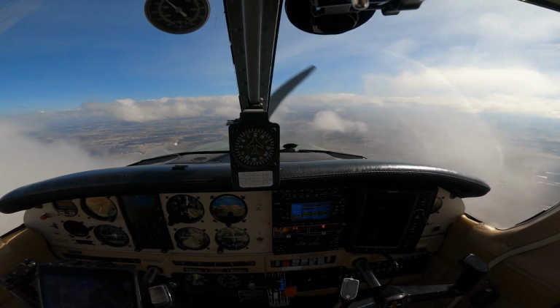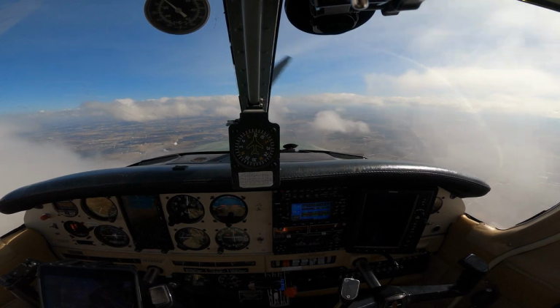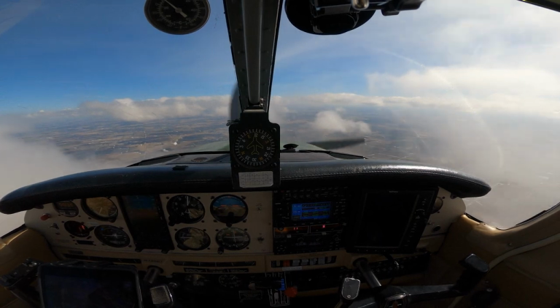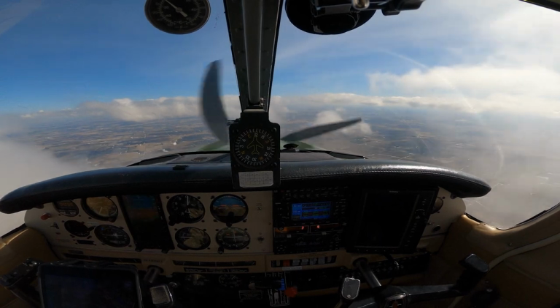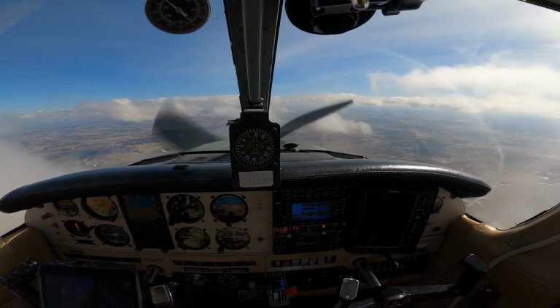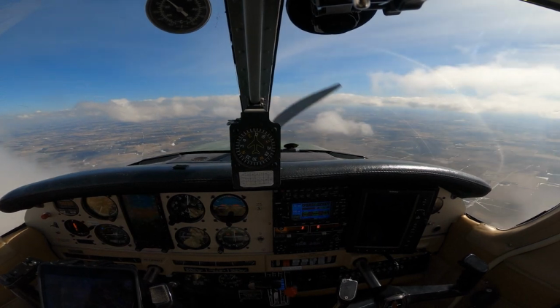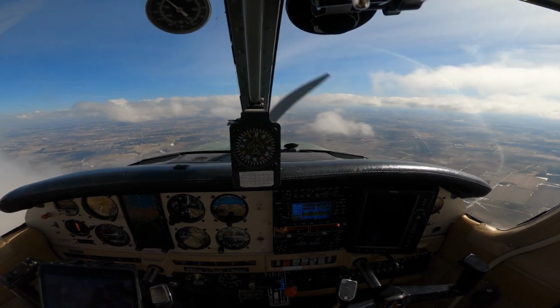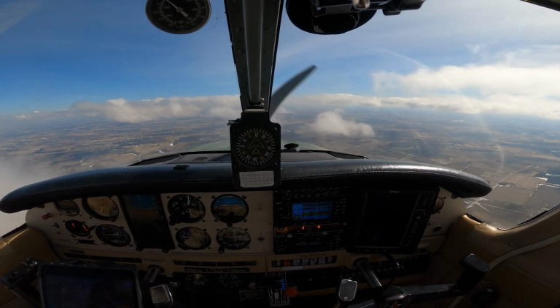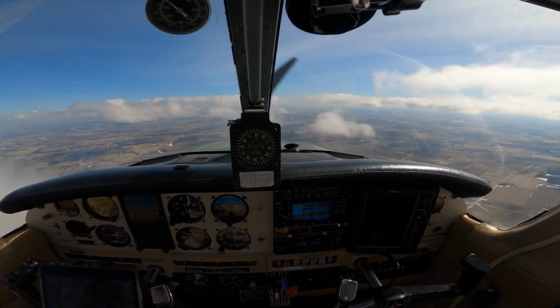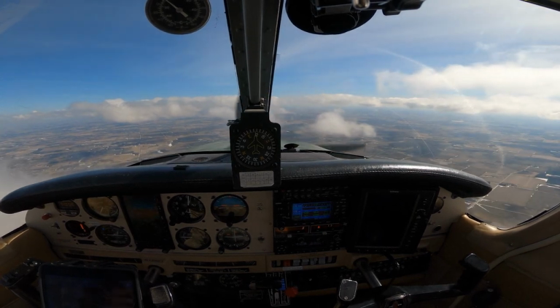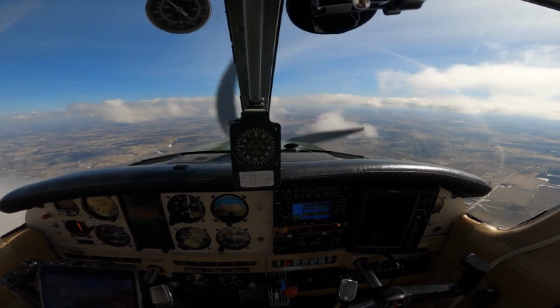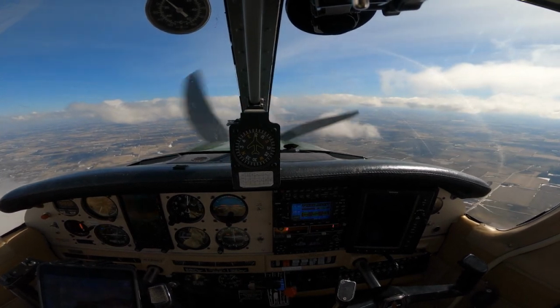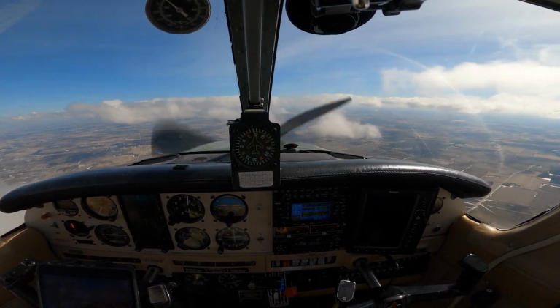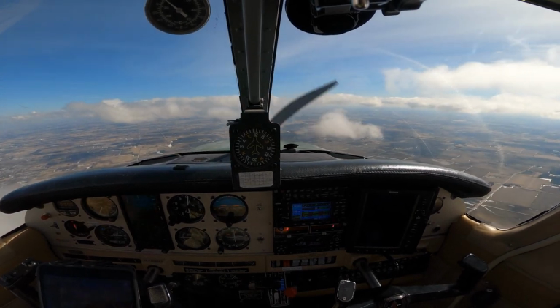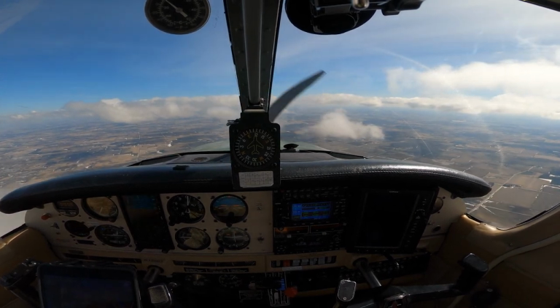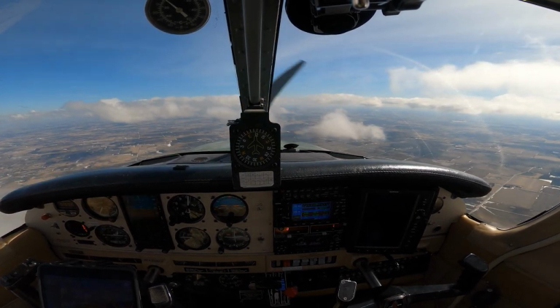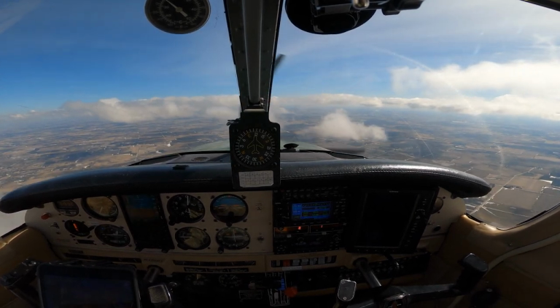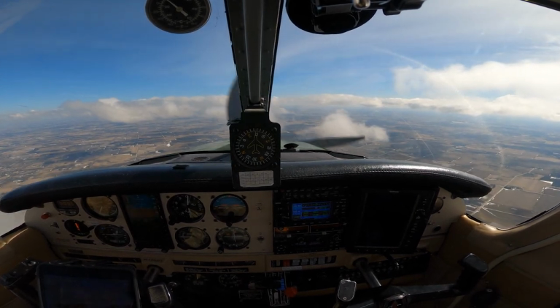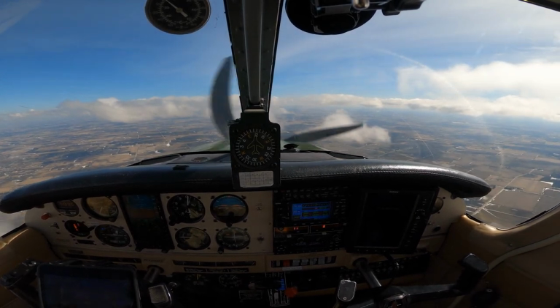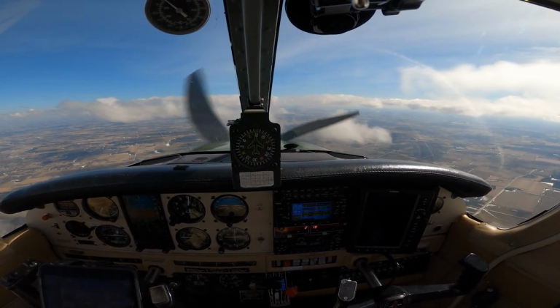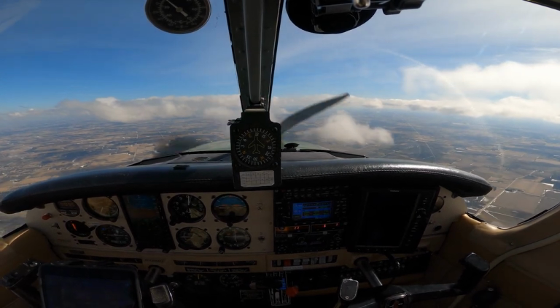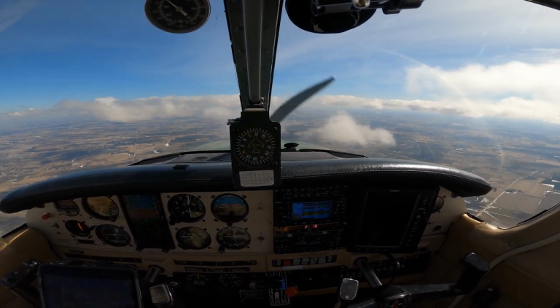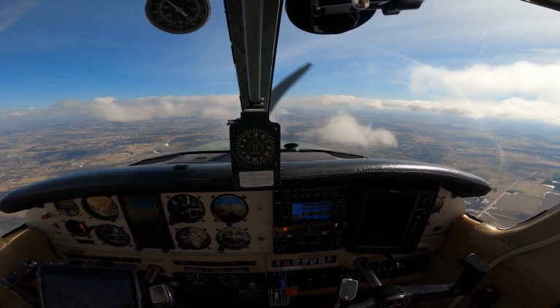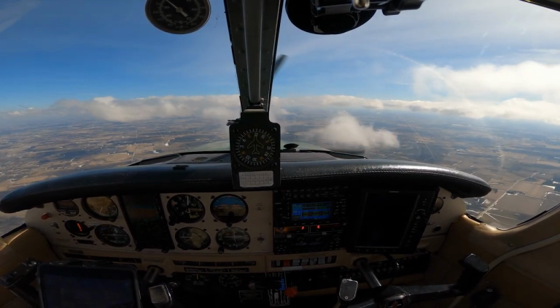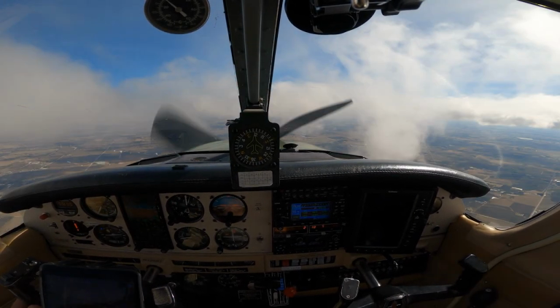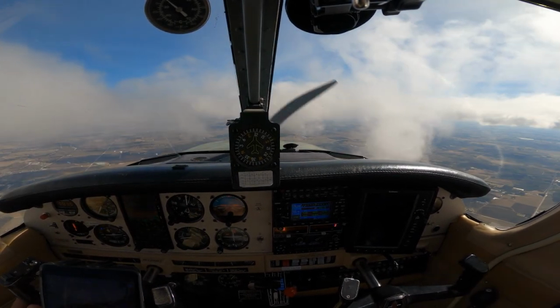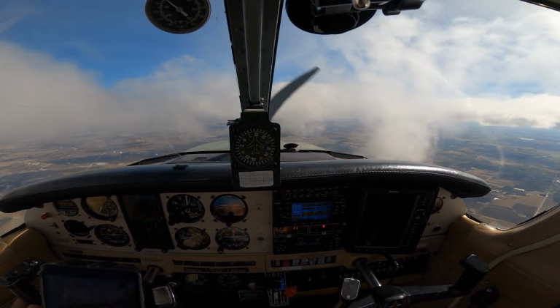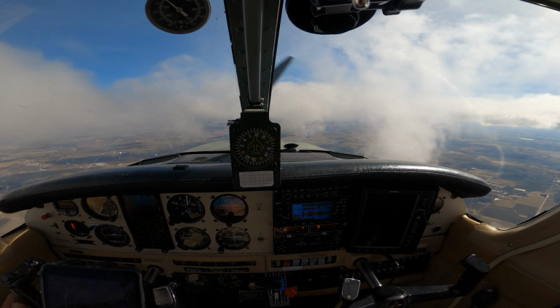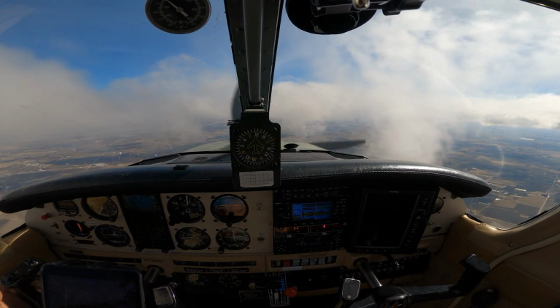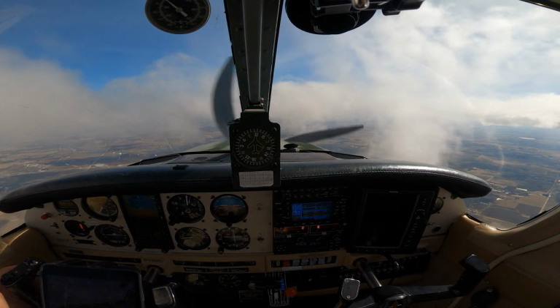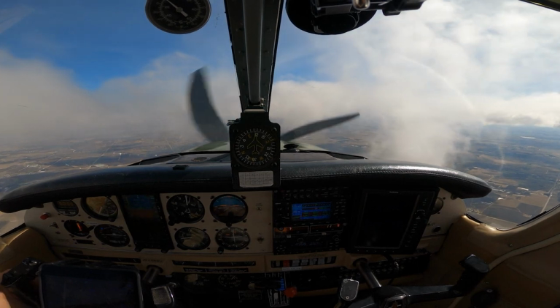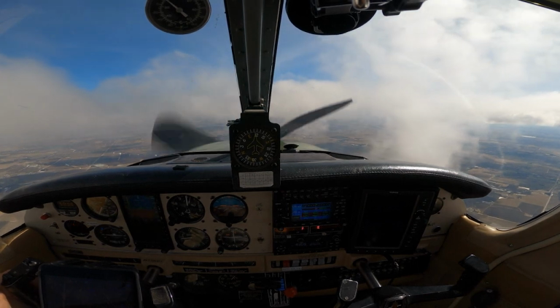15601, turn right heading 2-4-0. Right, 2-4-0. G1 Pyre, it's 3-3-0.